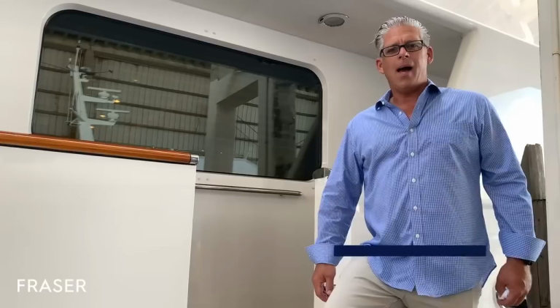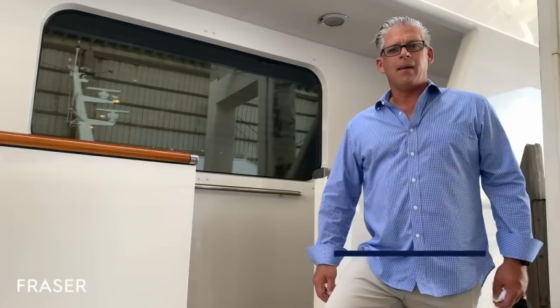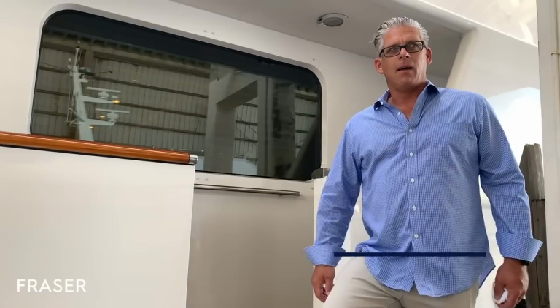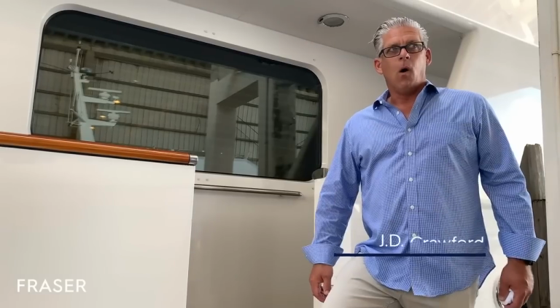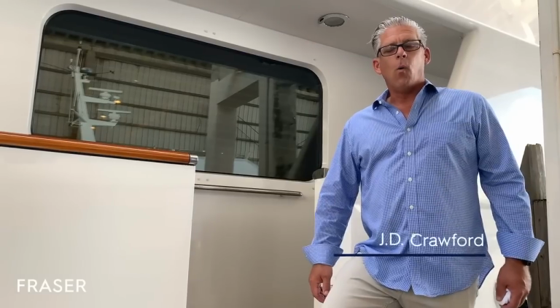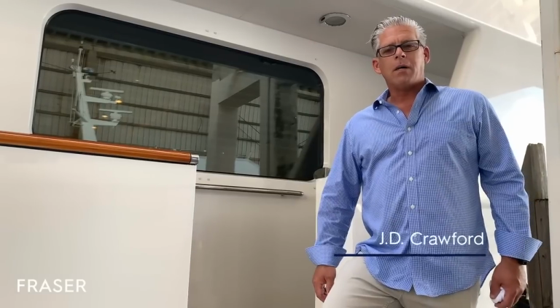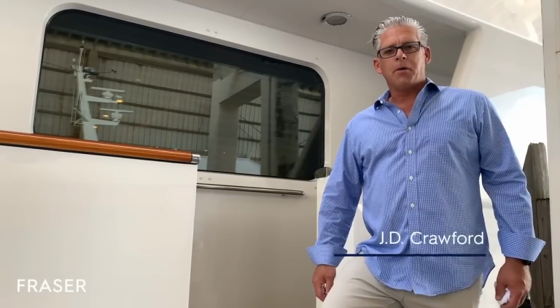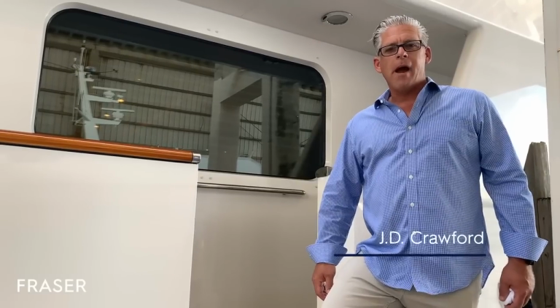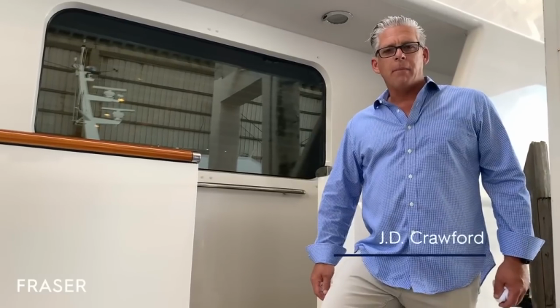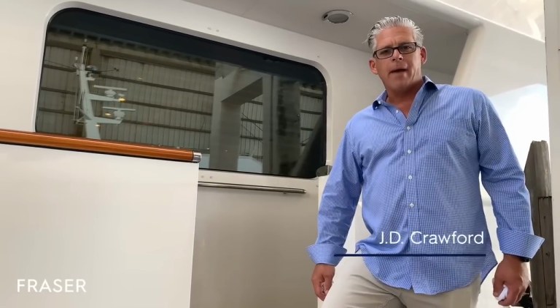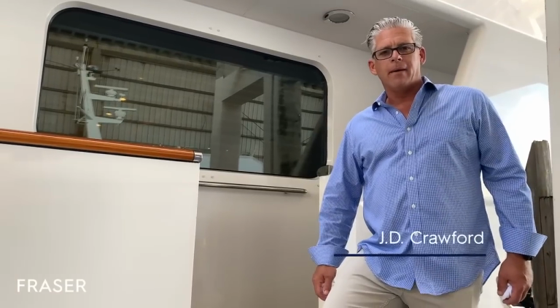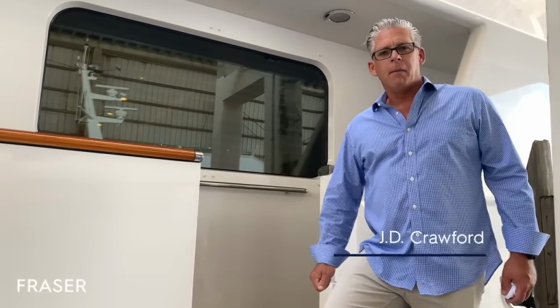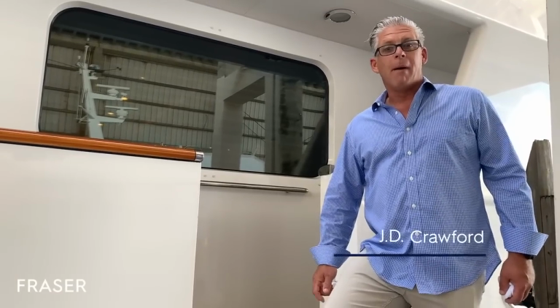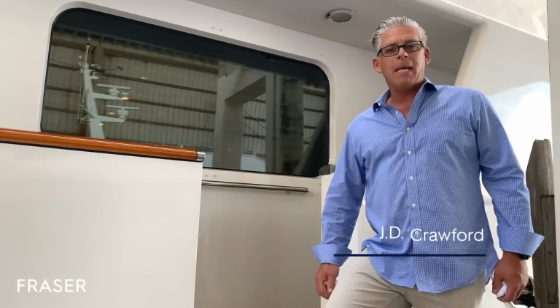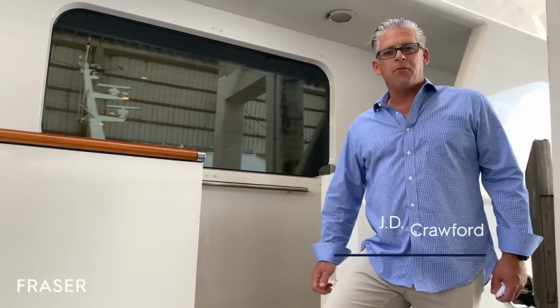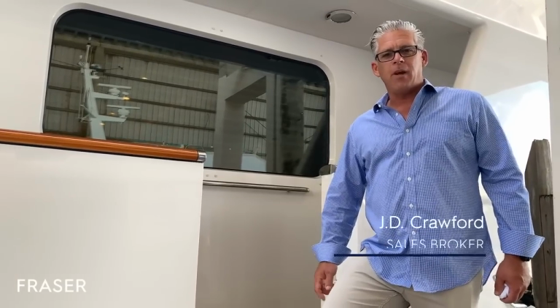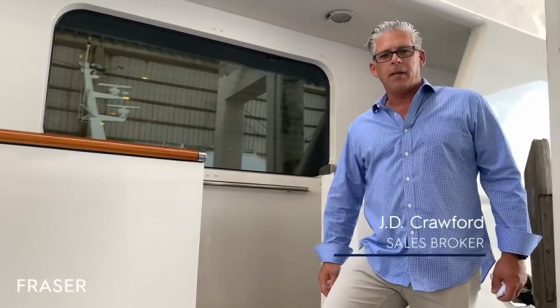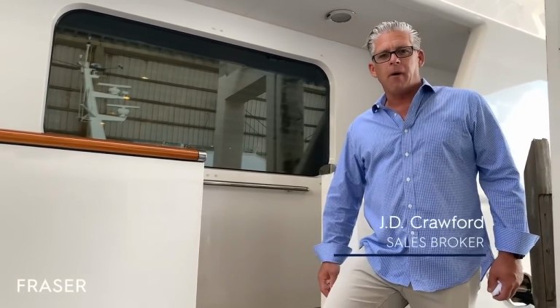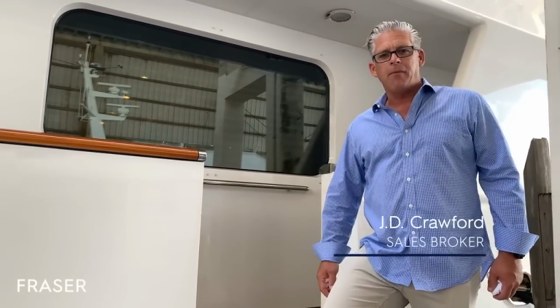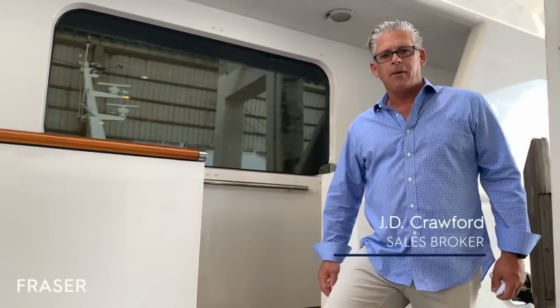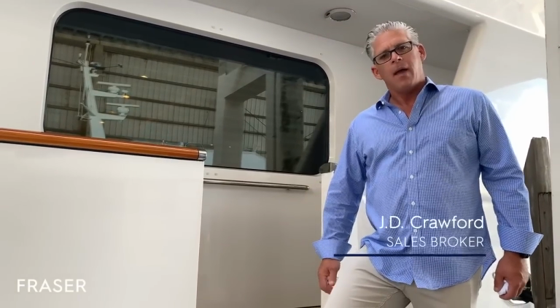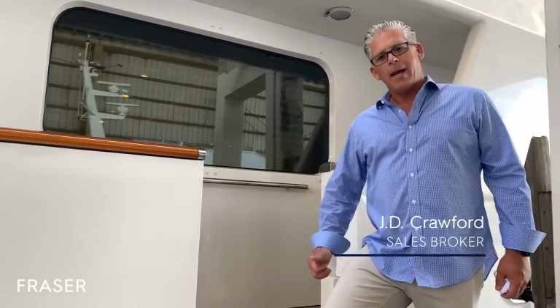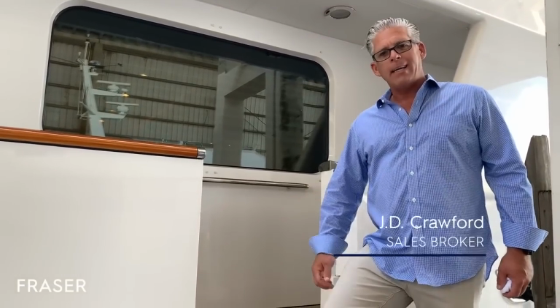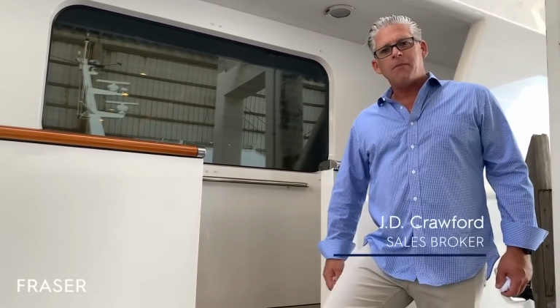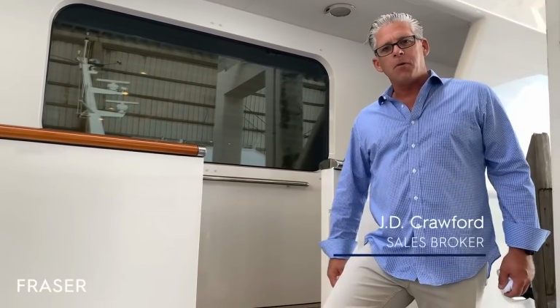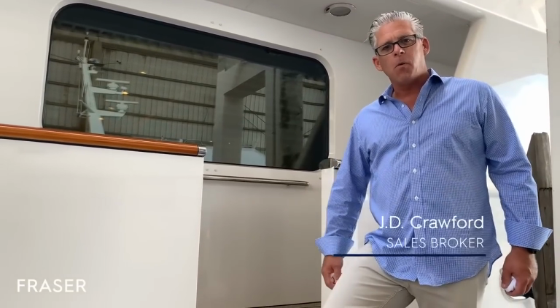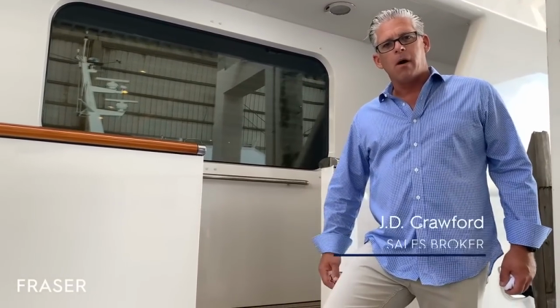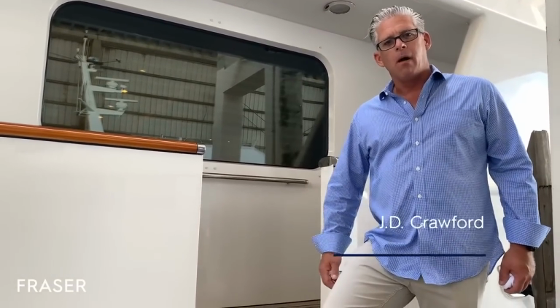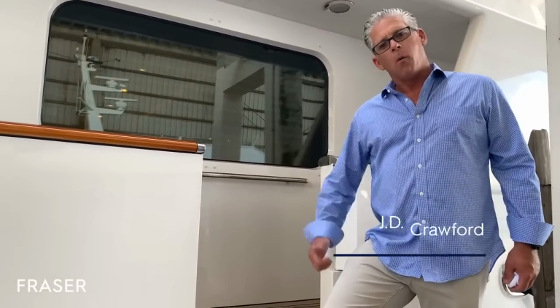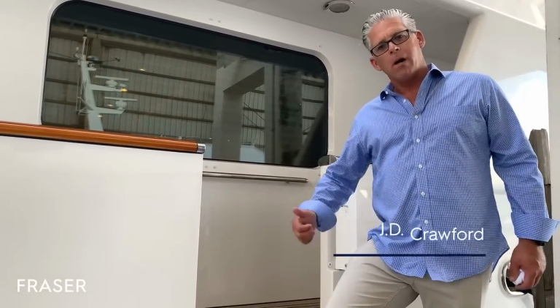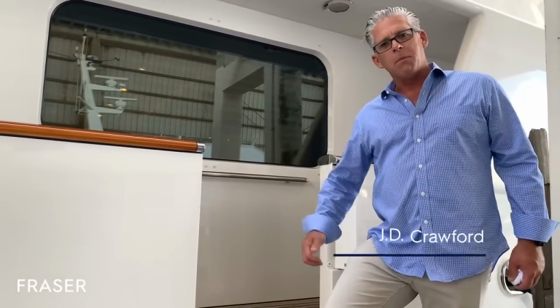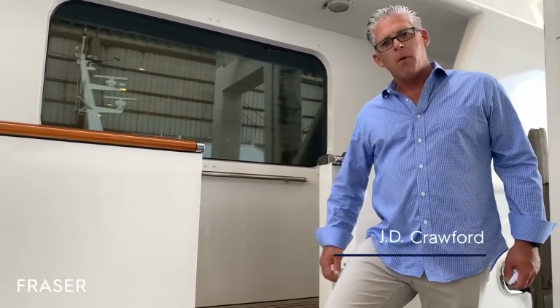Hi, welcome to Cracker Bay. My name is J.D. Crawford and I'm going to give you a tour. Welcome aboard.